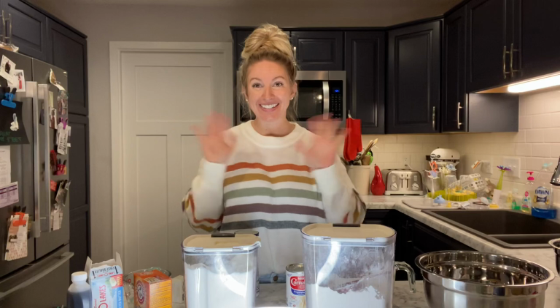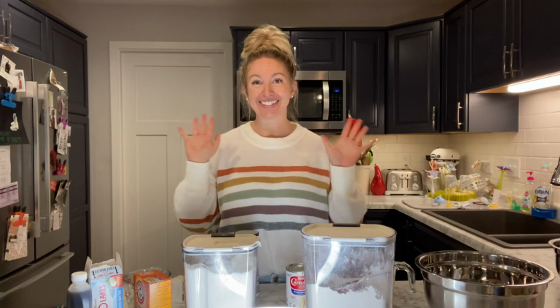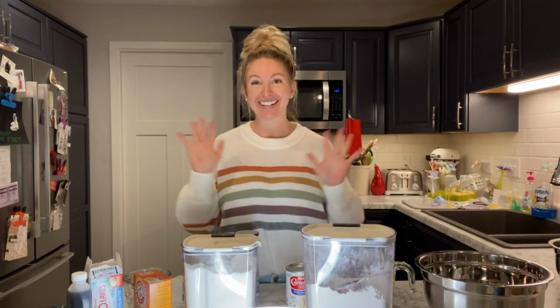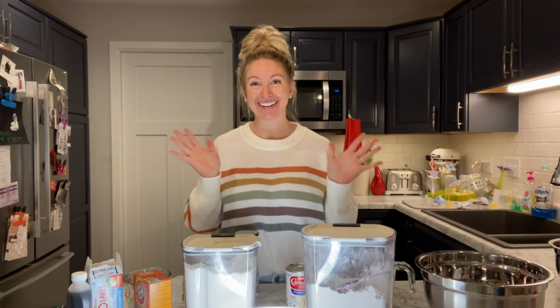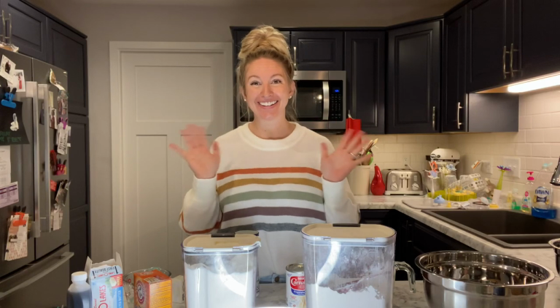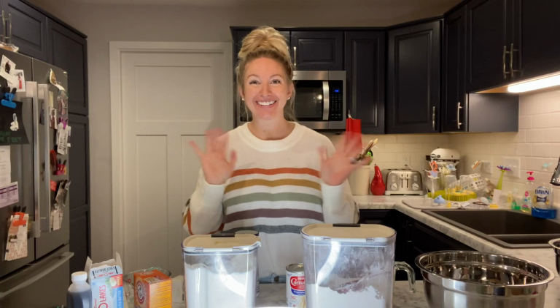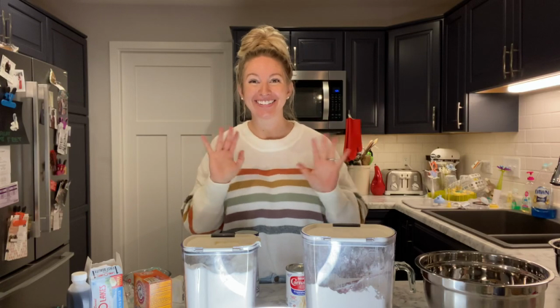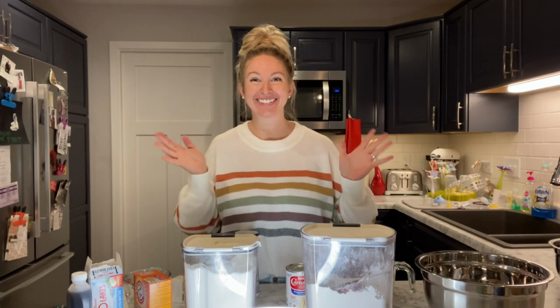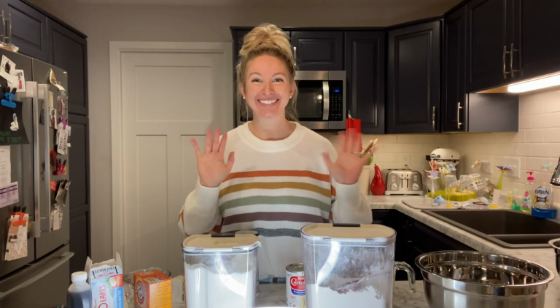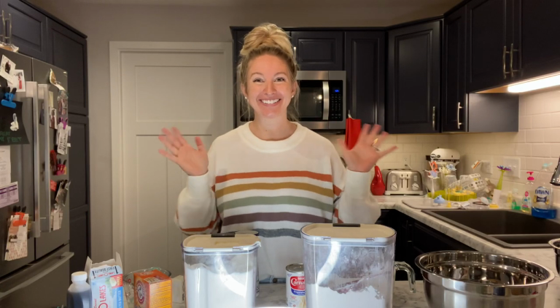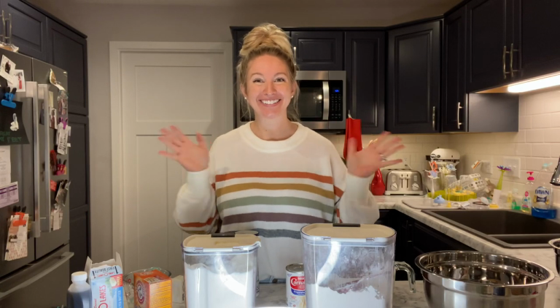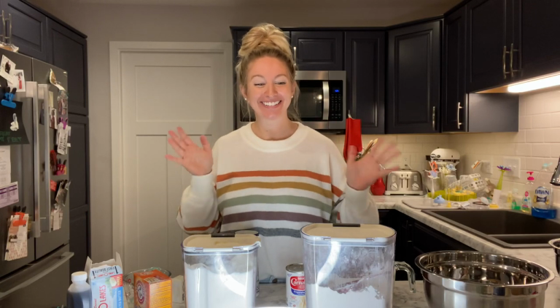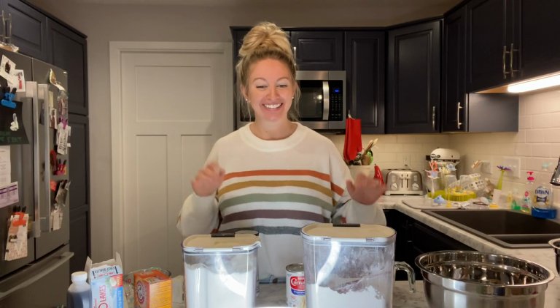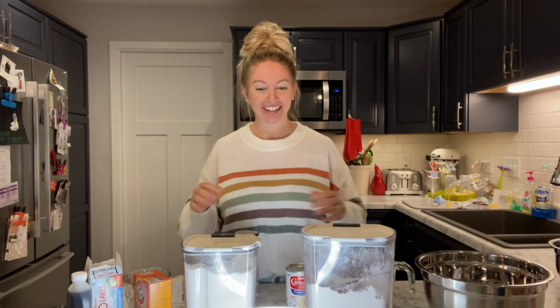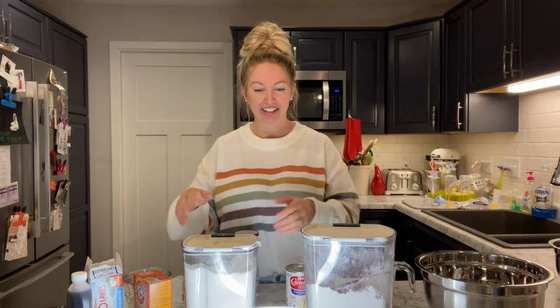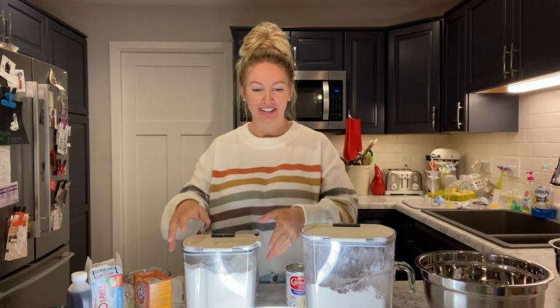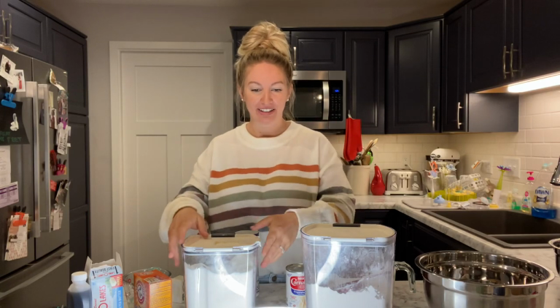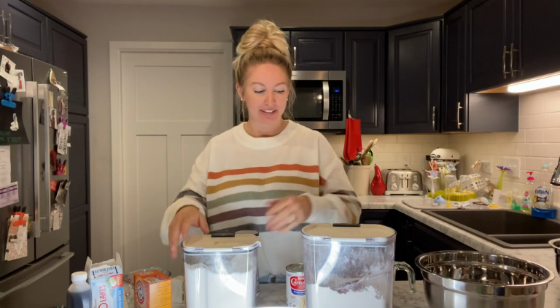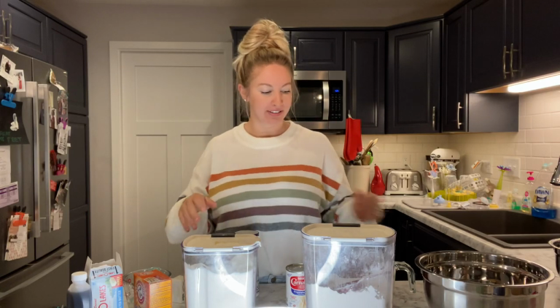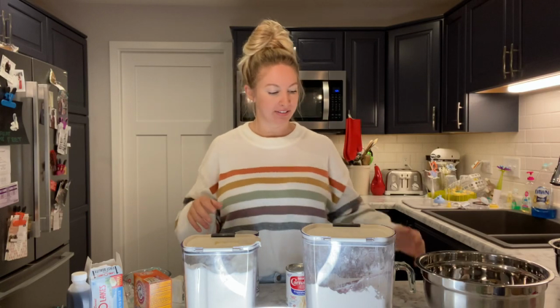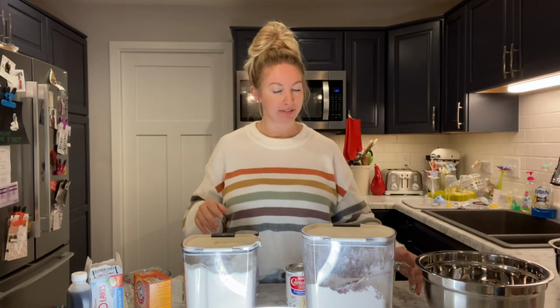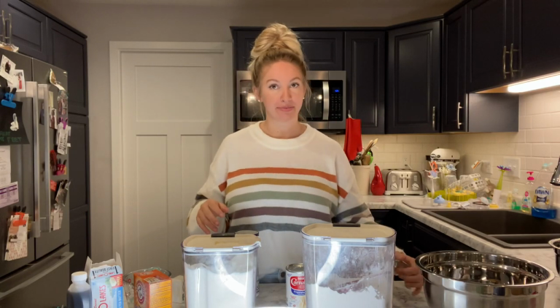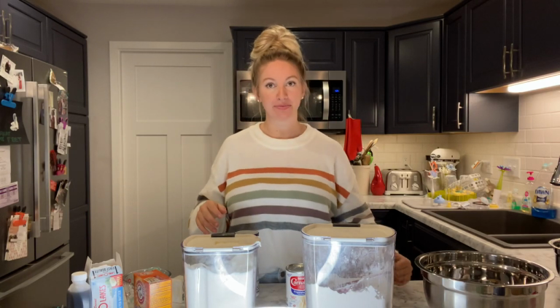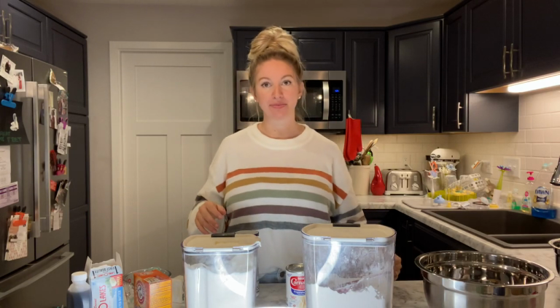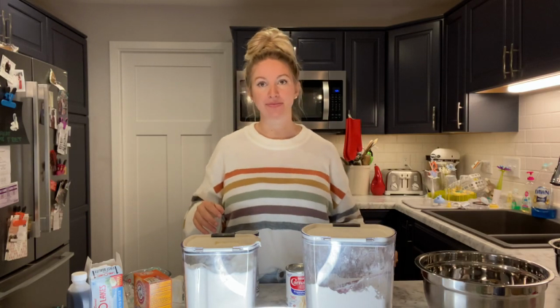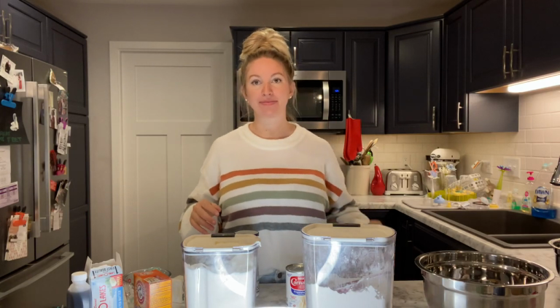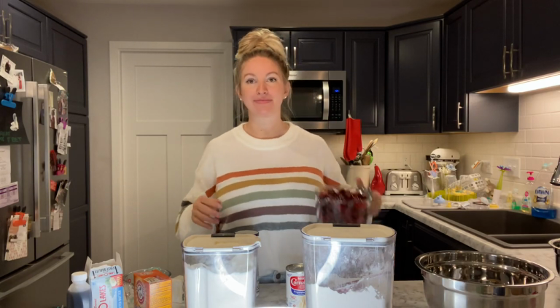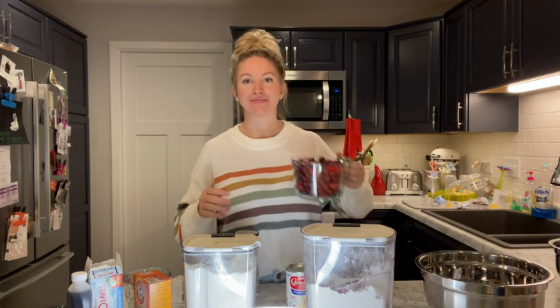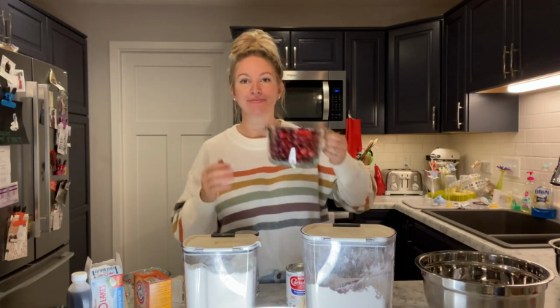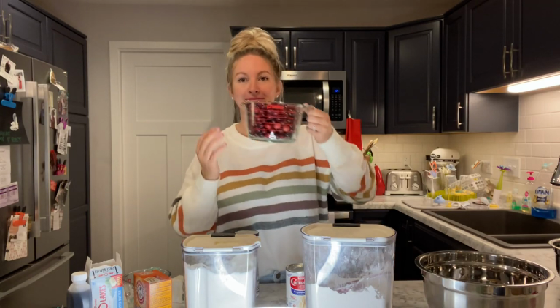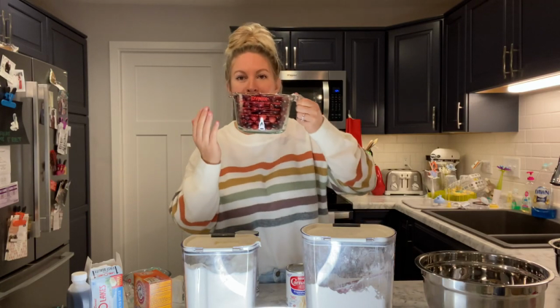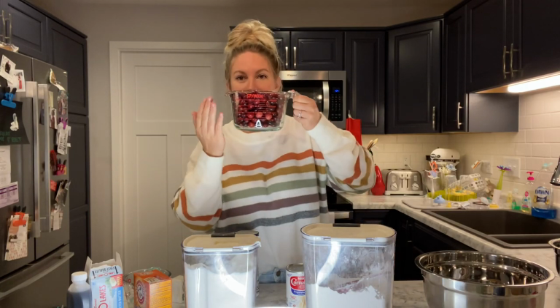Hey guys, today we are gonna be making my family's famous cranberry cake with a hot butter sauce.